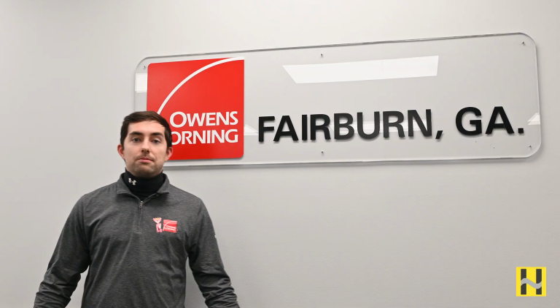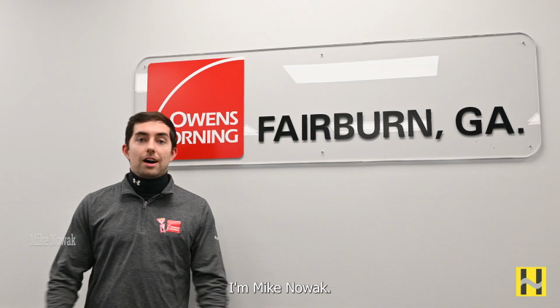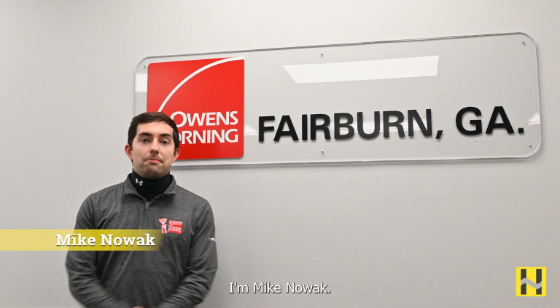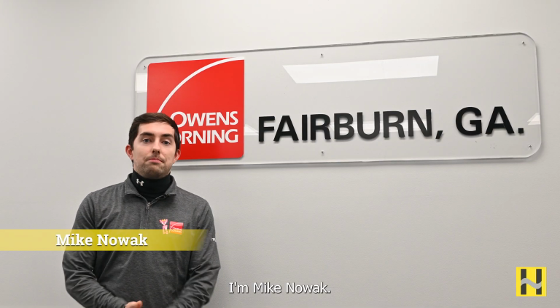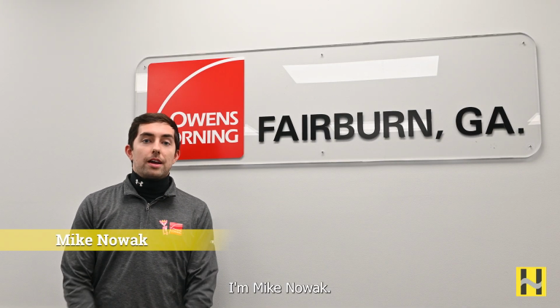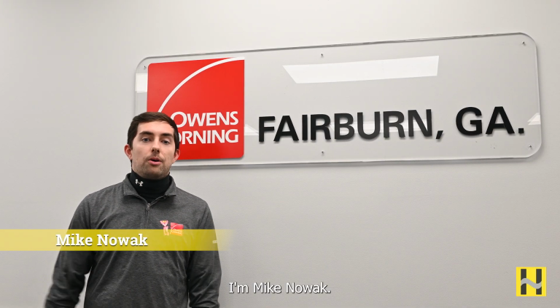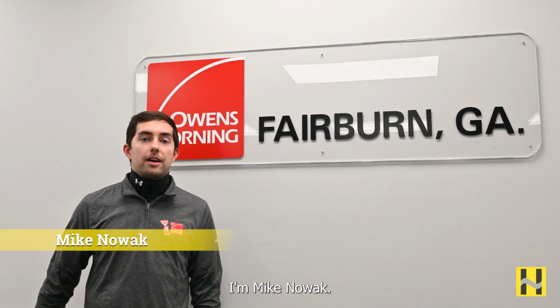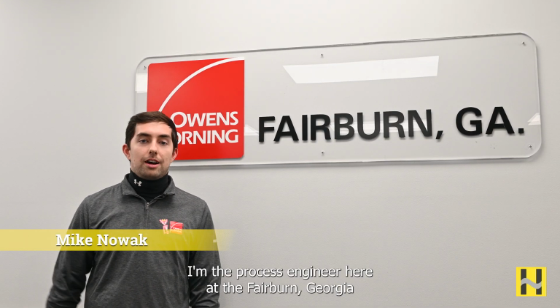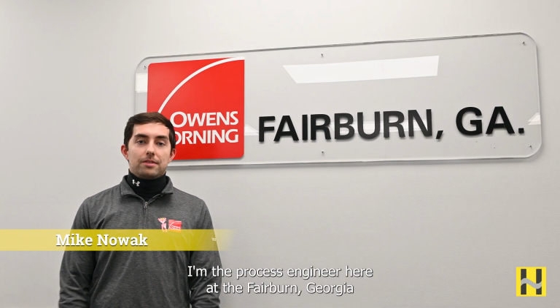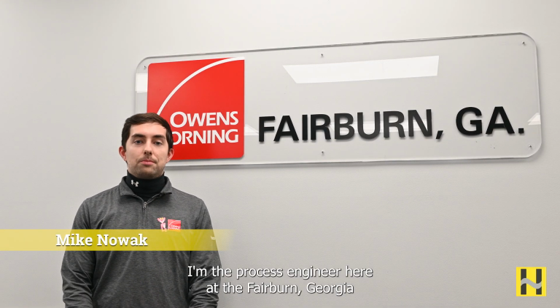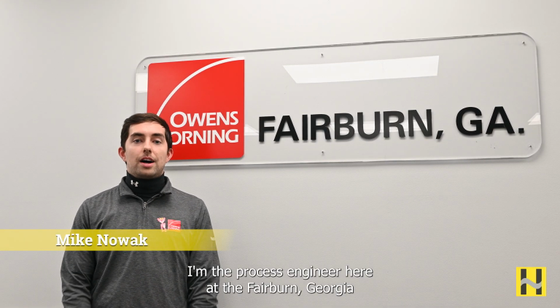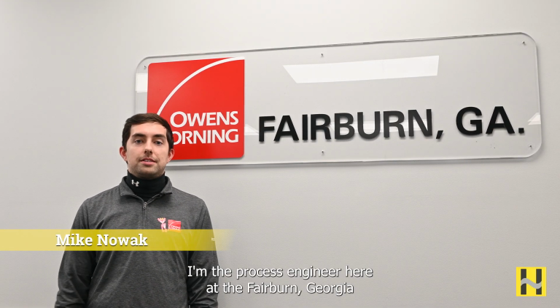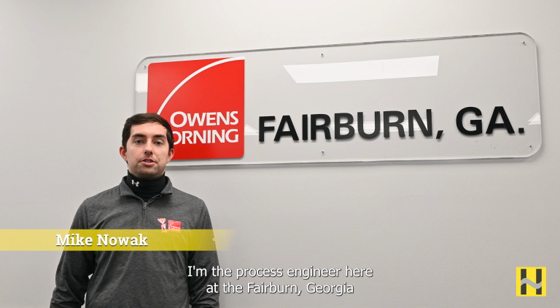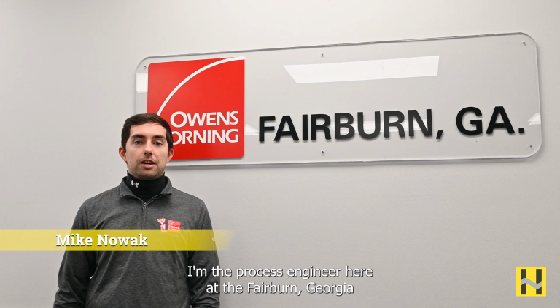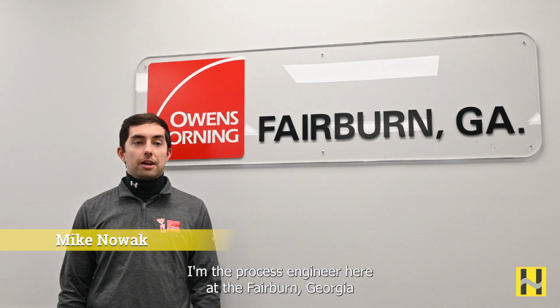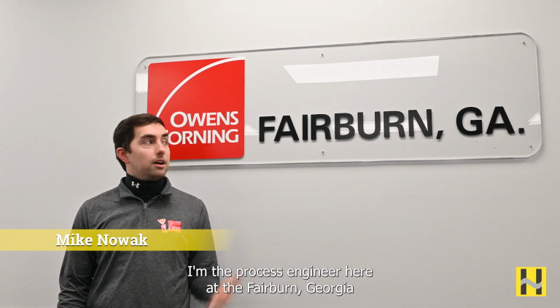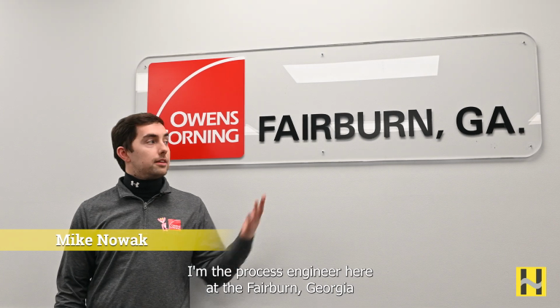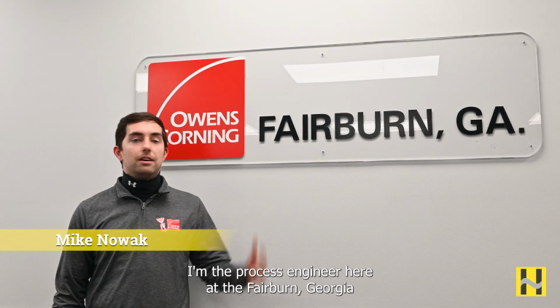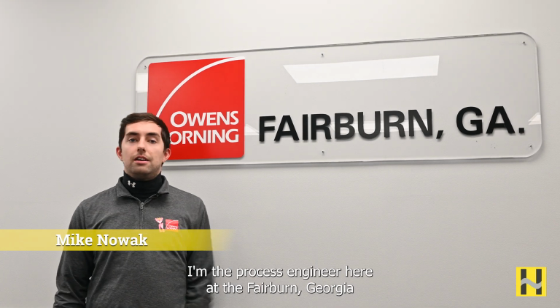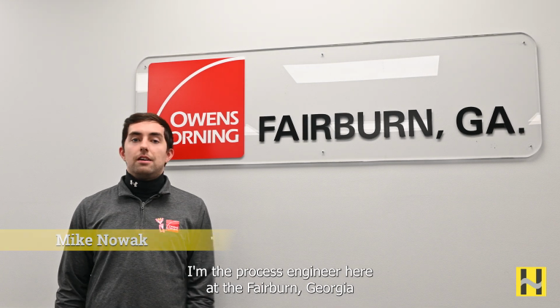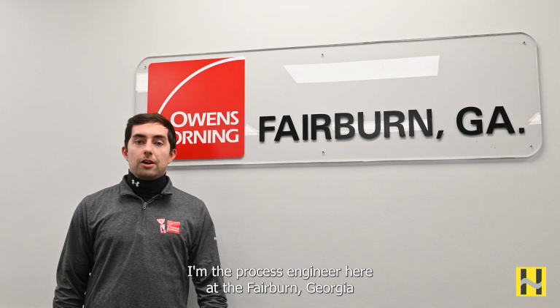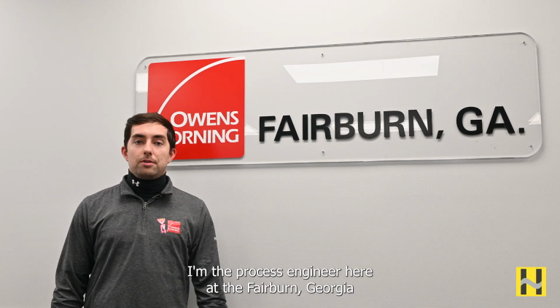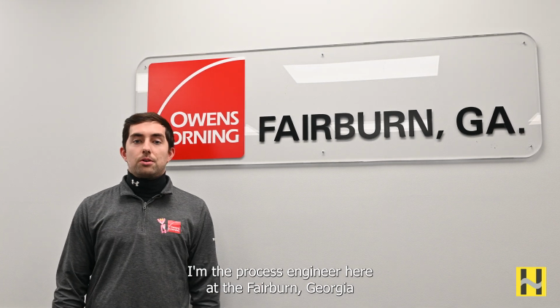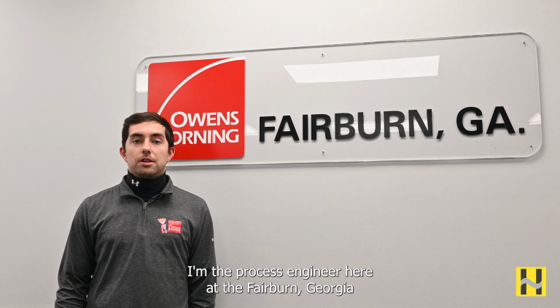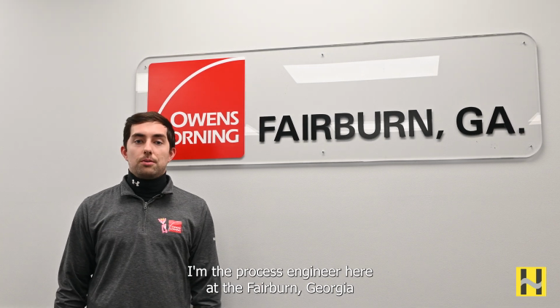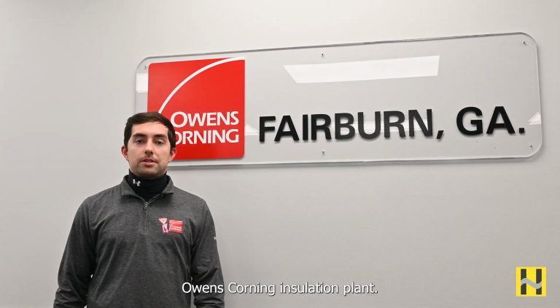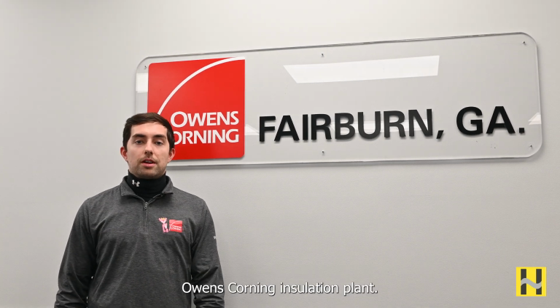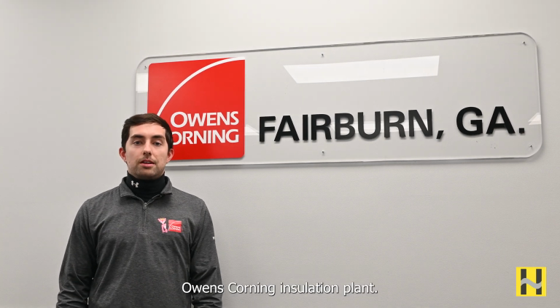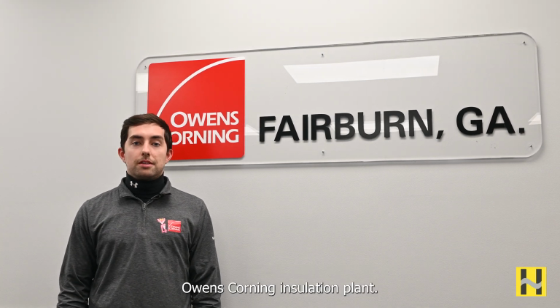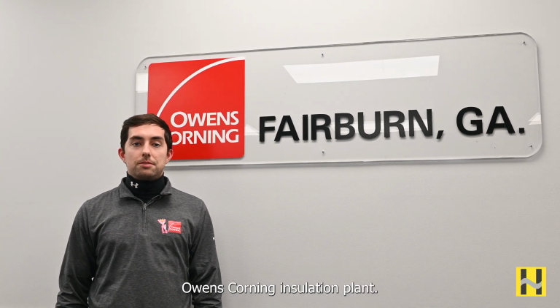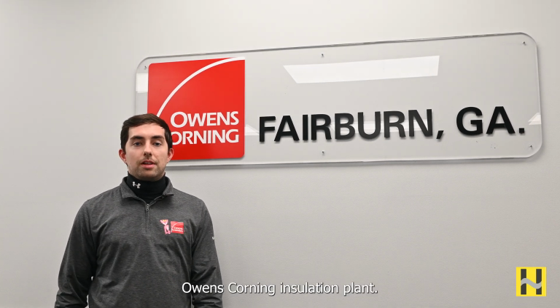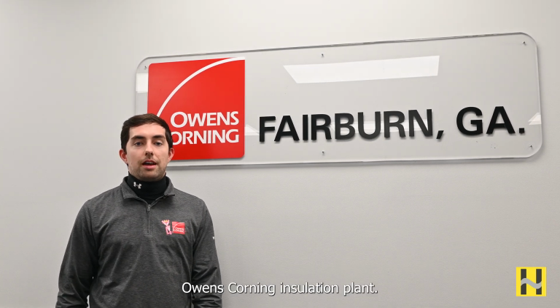I'm Mike Nowak. I'm the process engineer here at the Fairburn, Georgia Owens-Corning insulation plant.